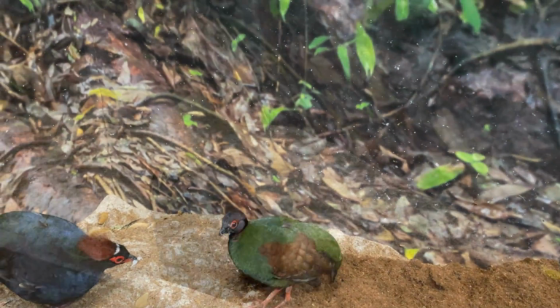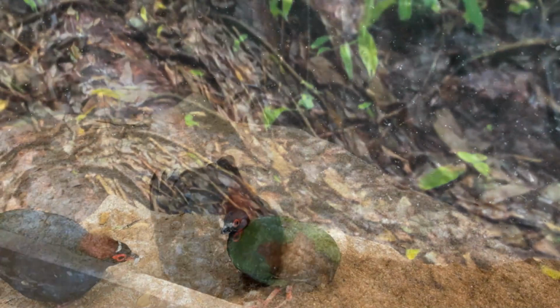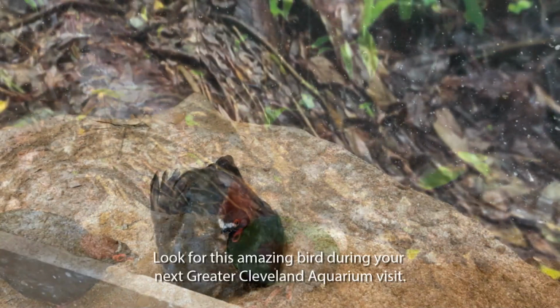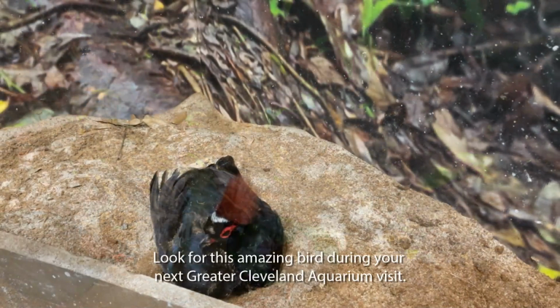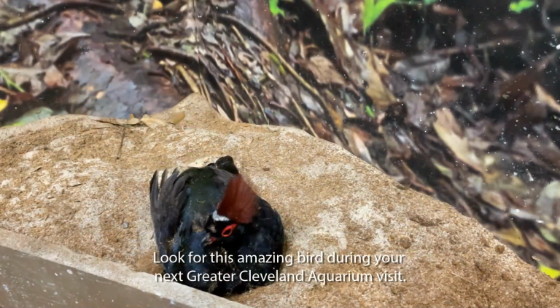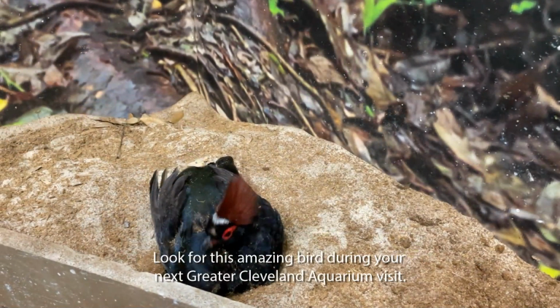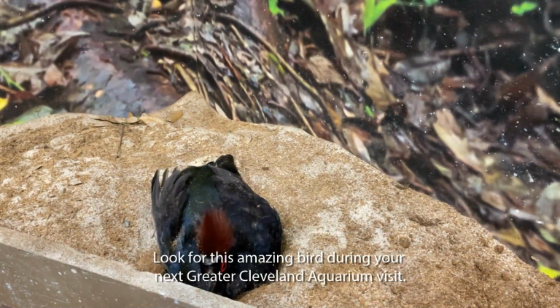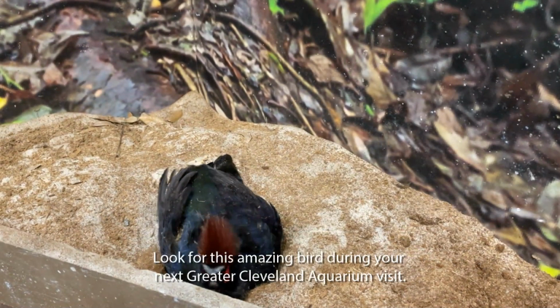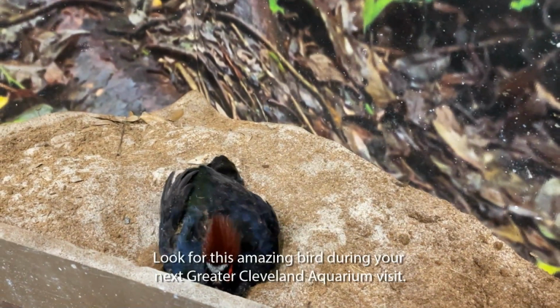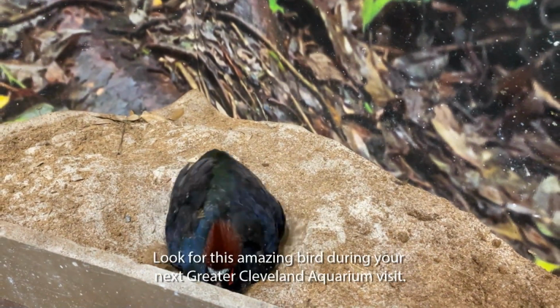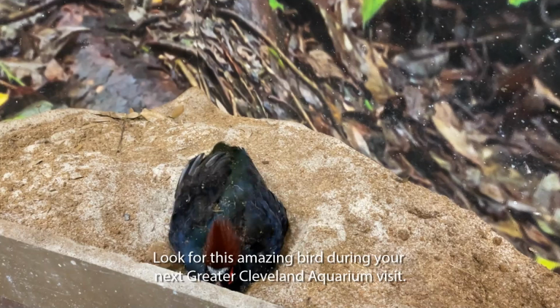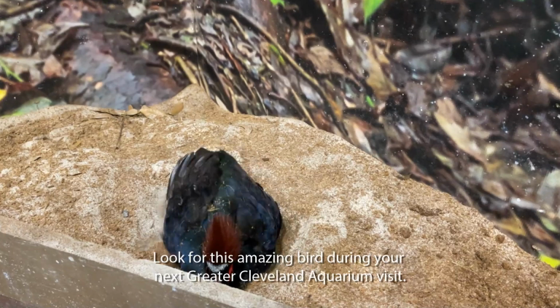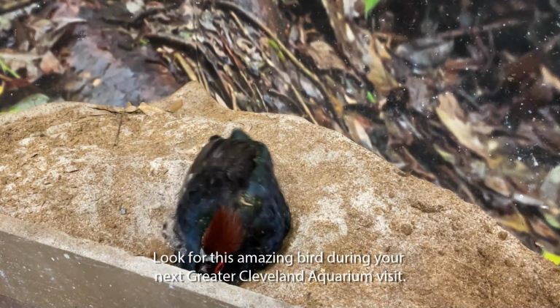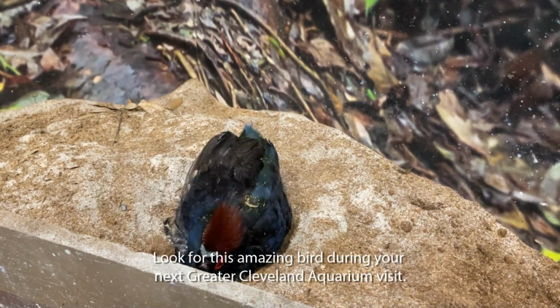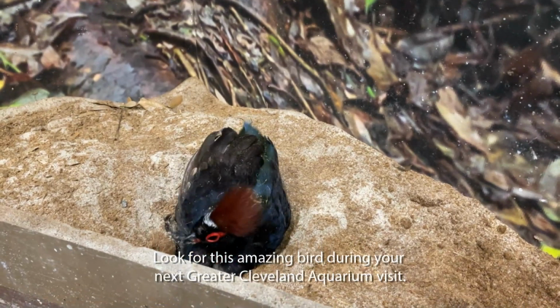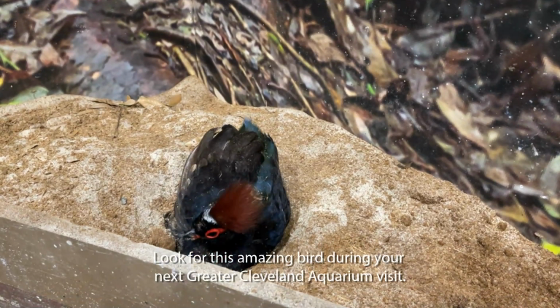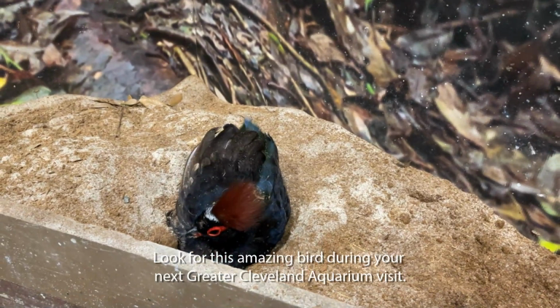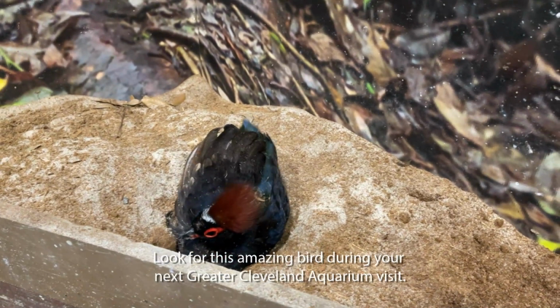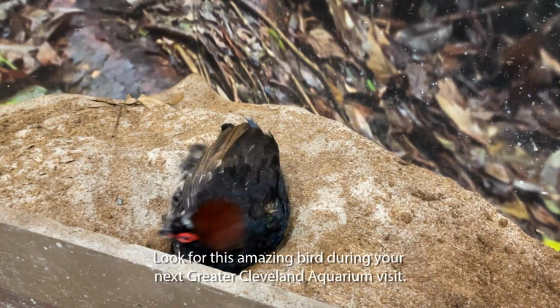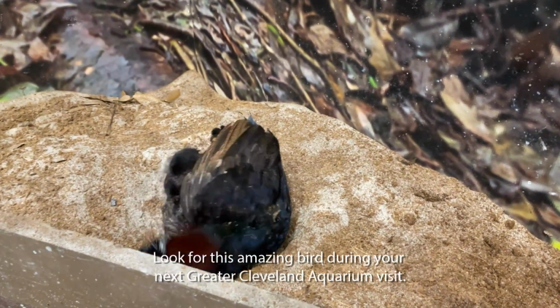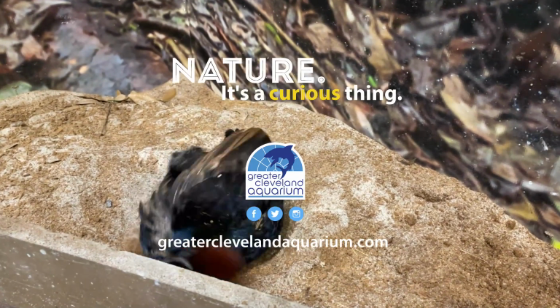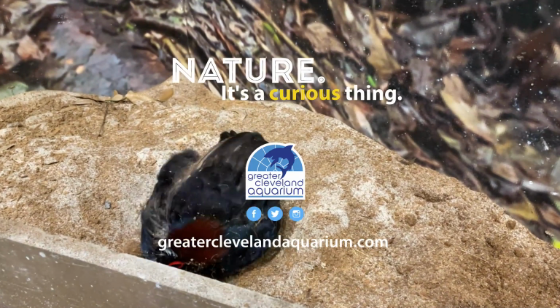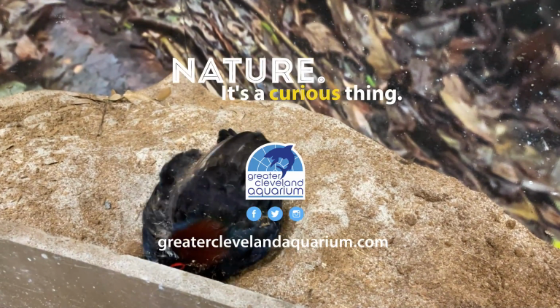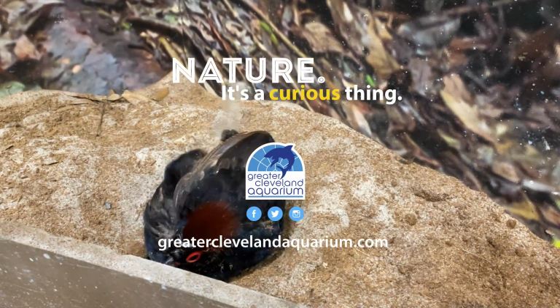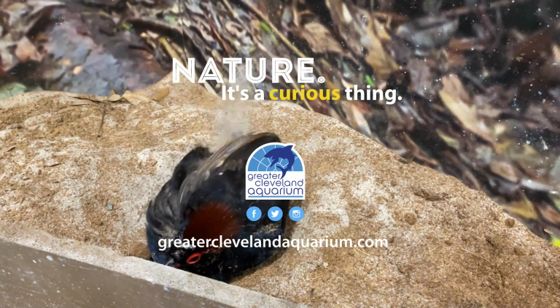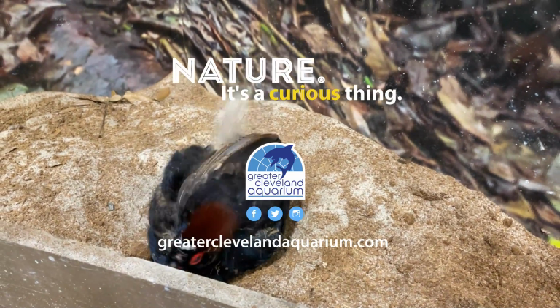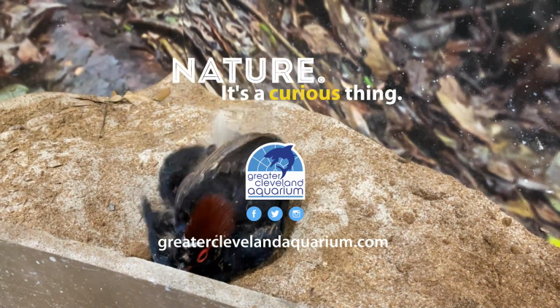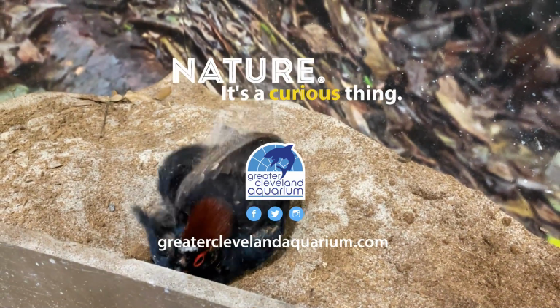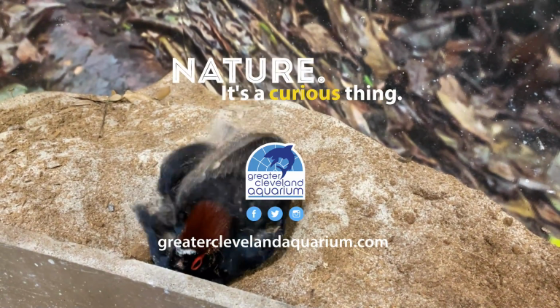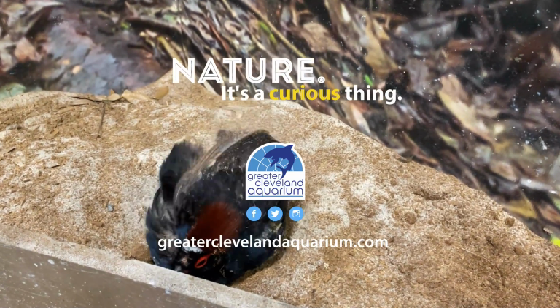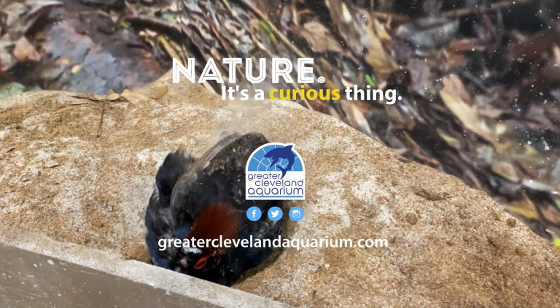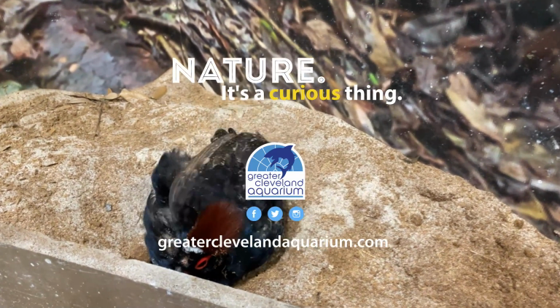Look for this amazing bird during your next Greater Cleveland Aquarium visit. Nature, it's a curious thing.